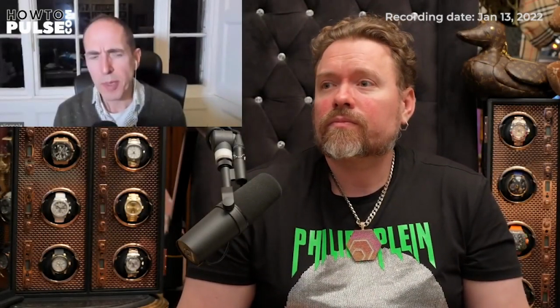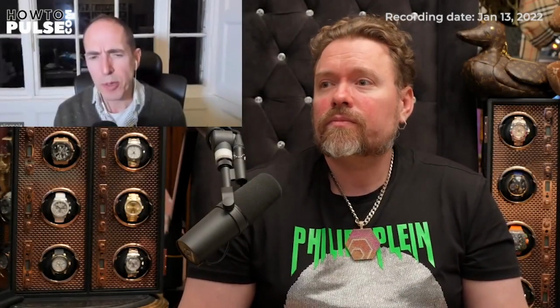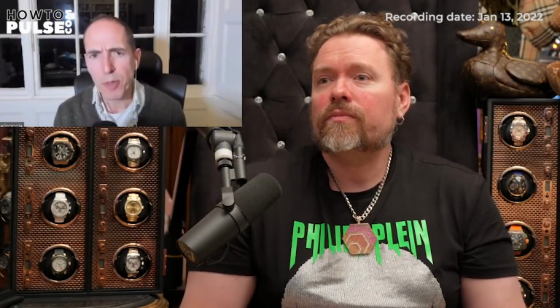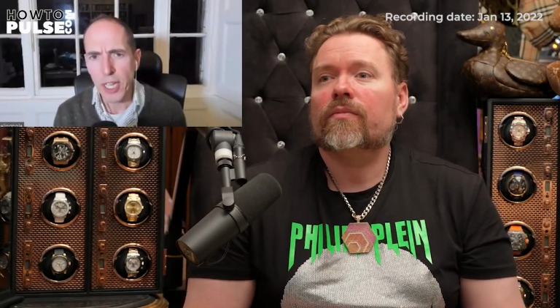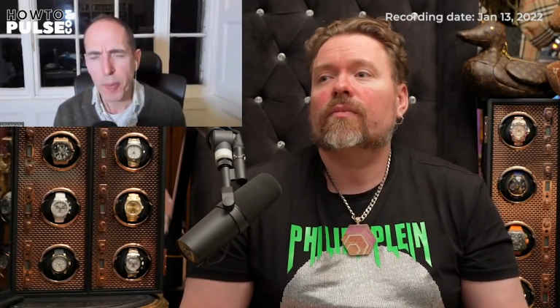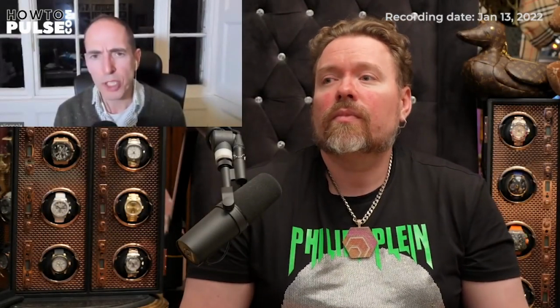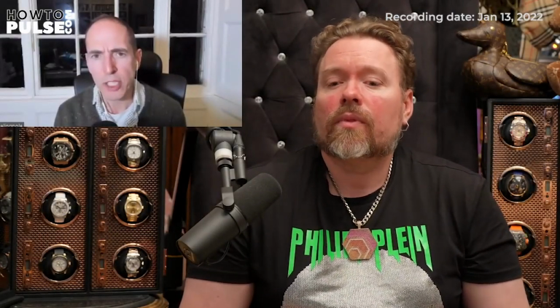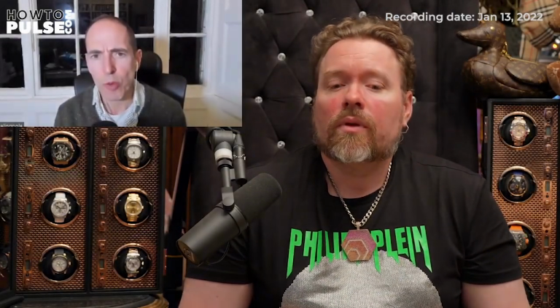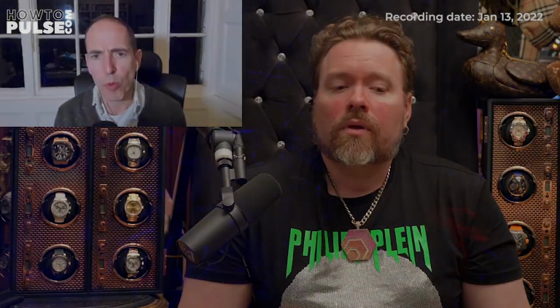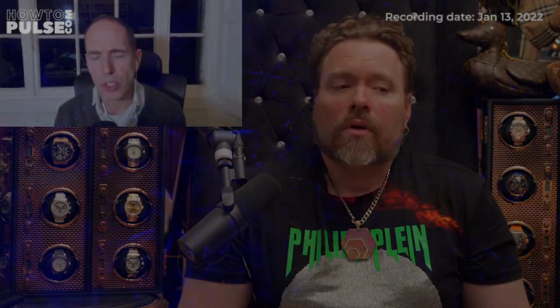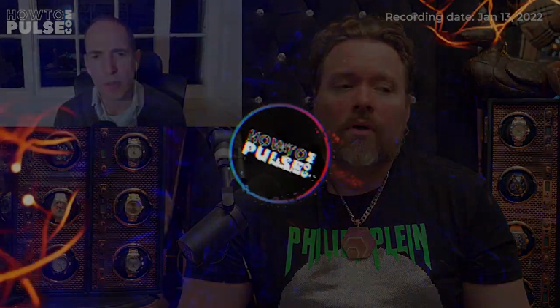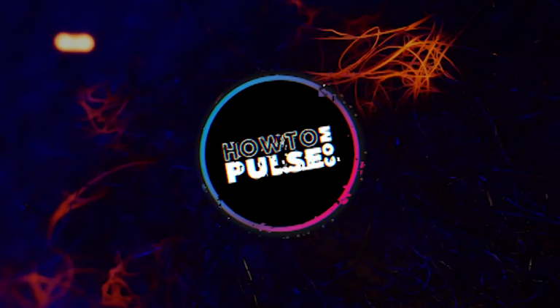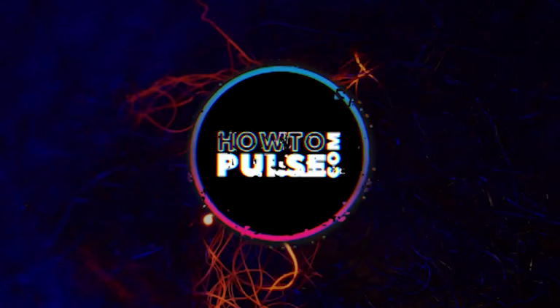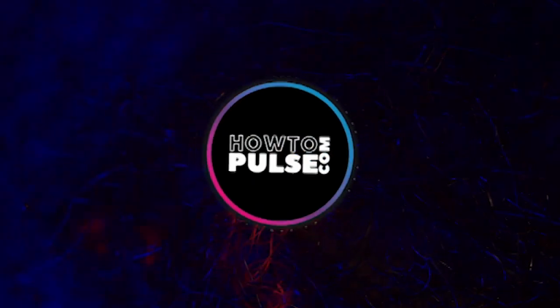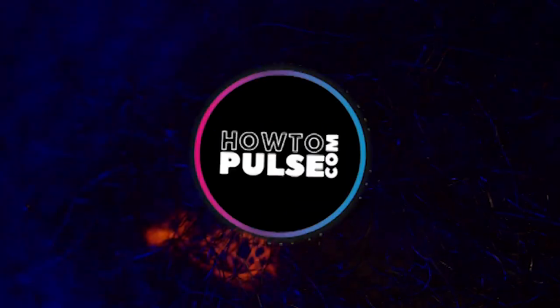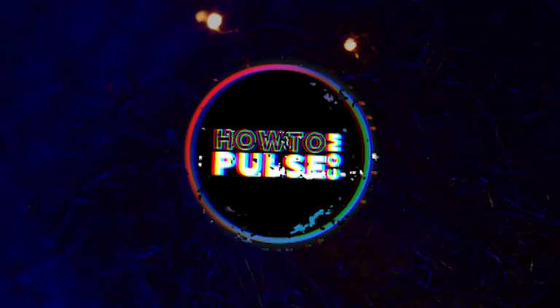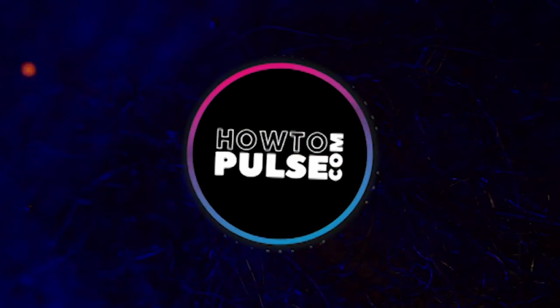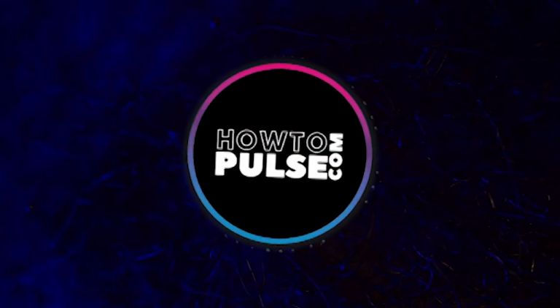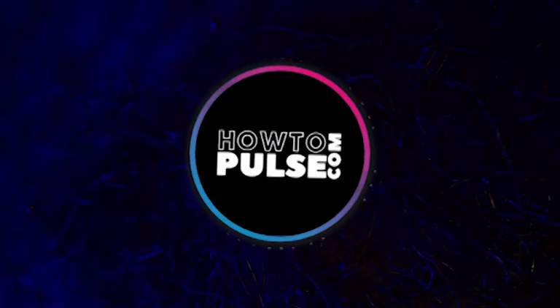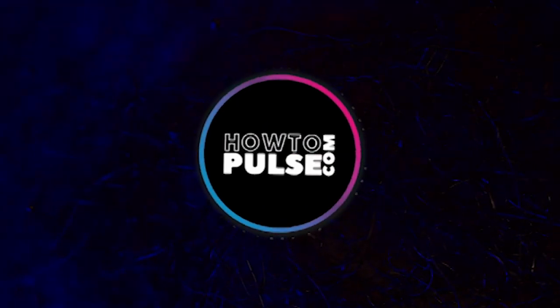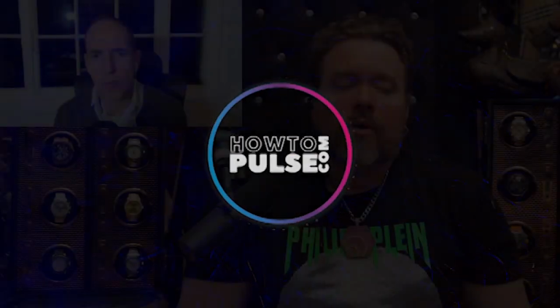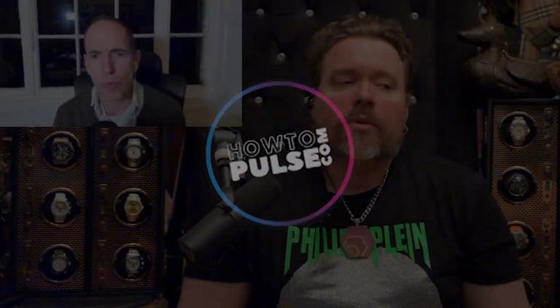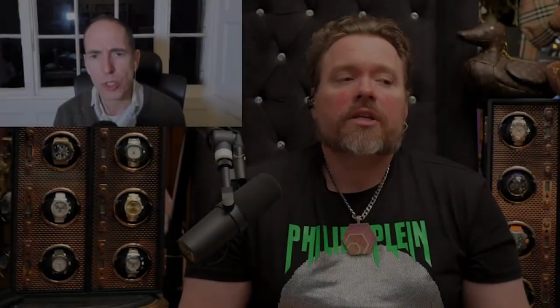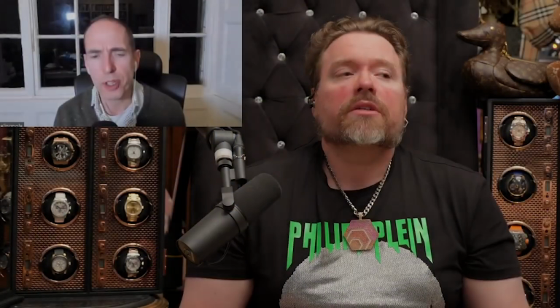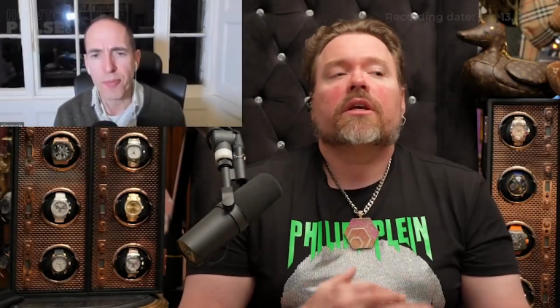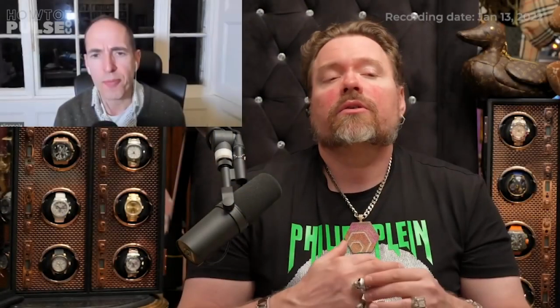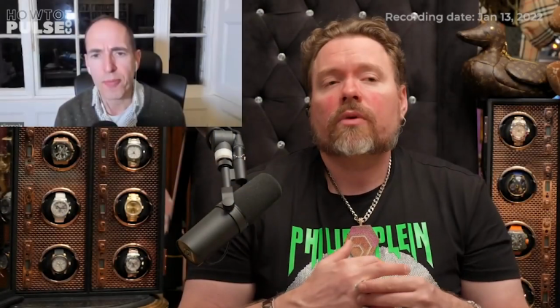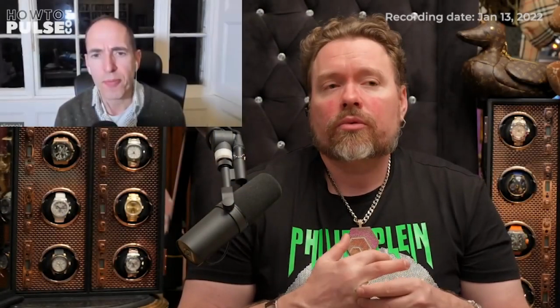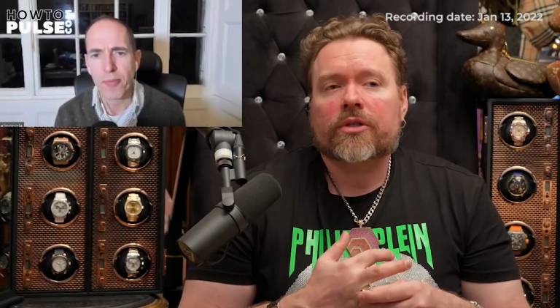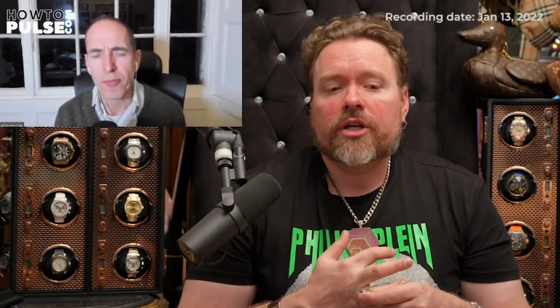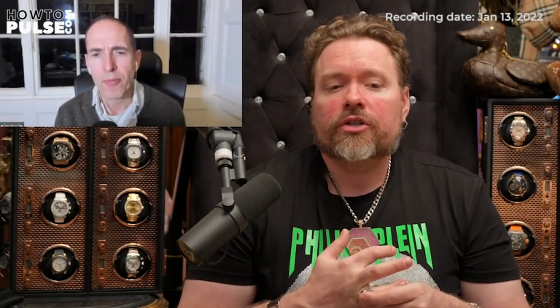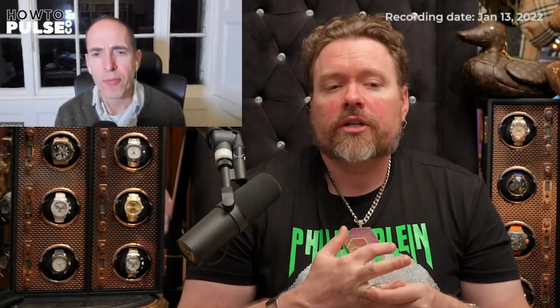Give me the pitch for PulseX. What is it? PulseX is like Uniswap, which is an on-chain exchange.